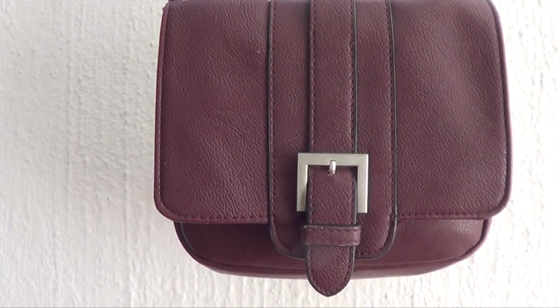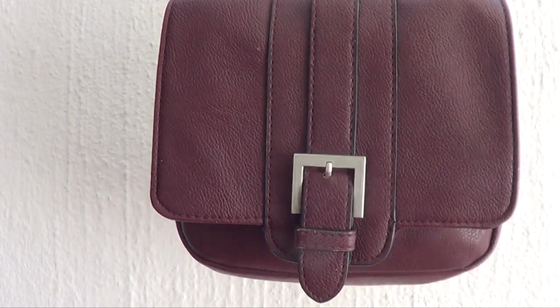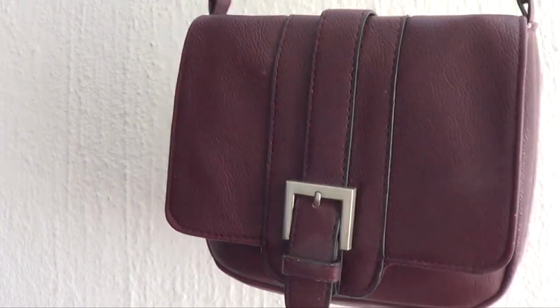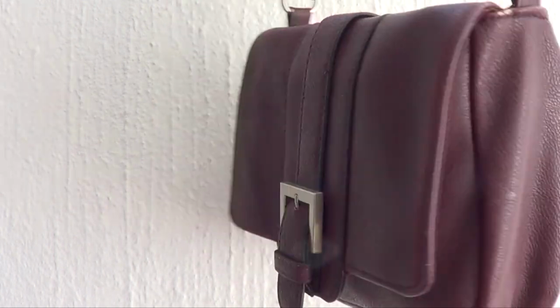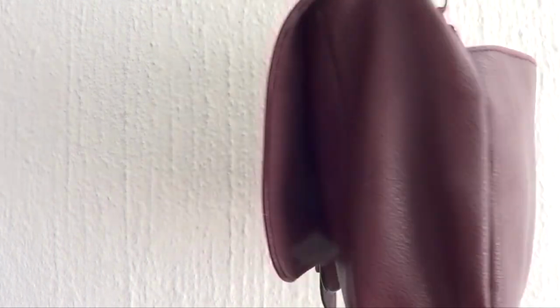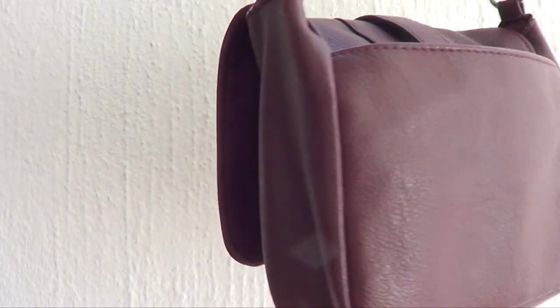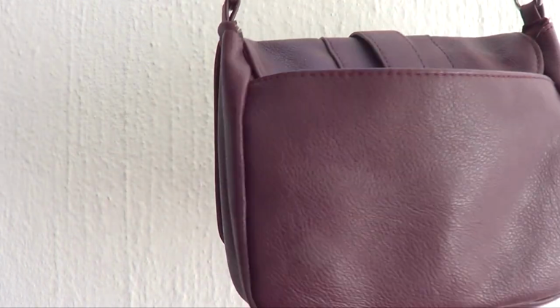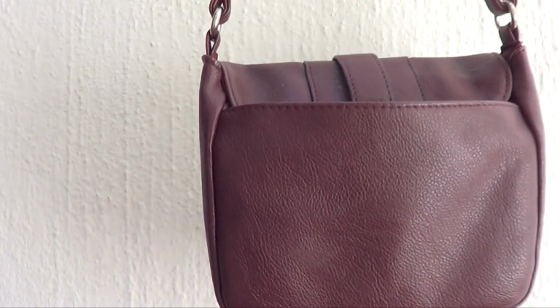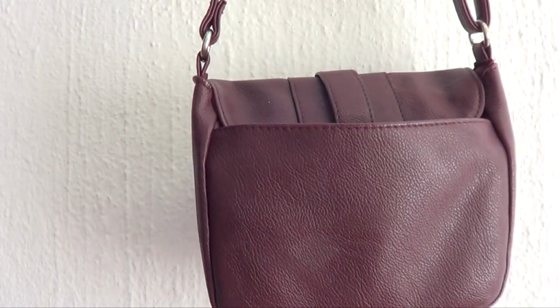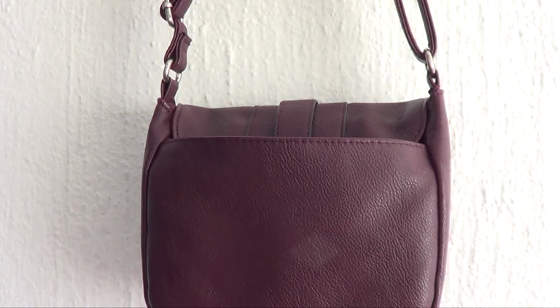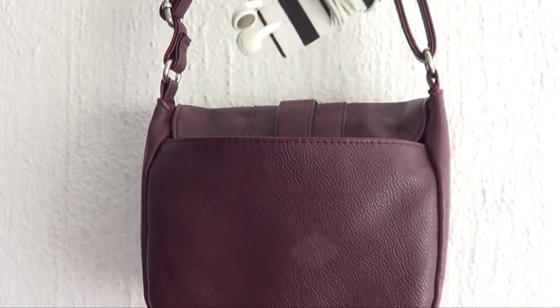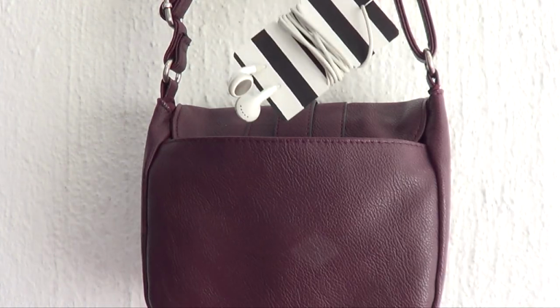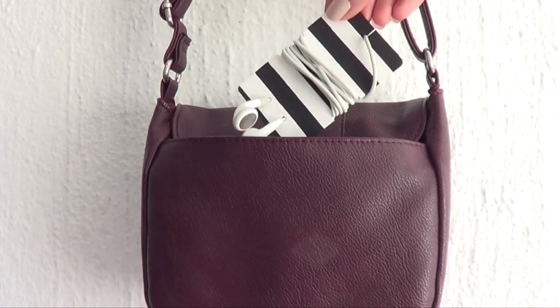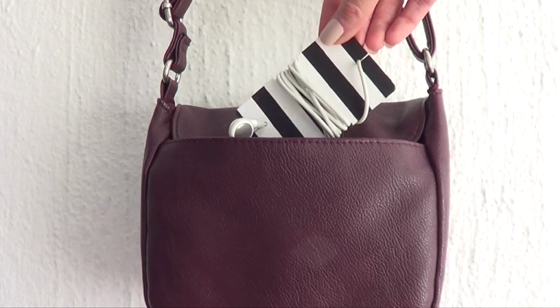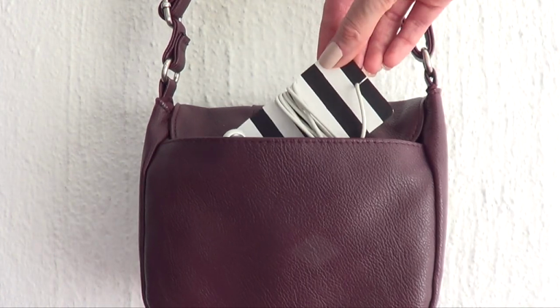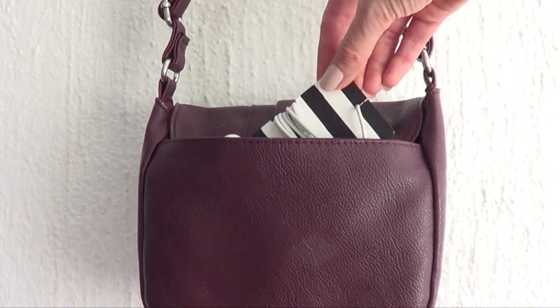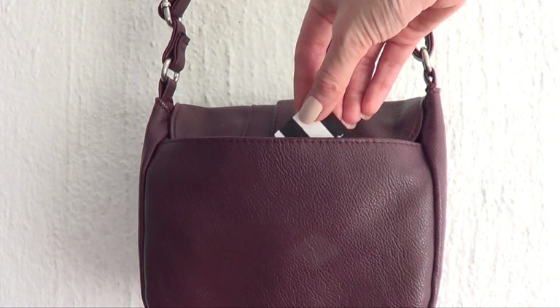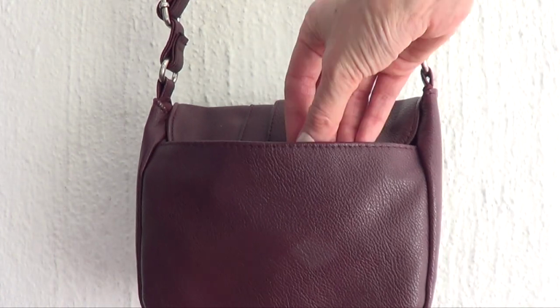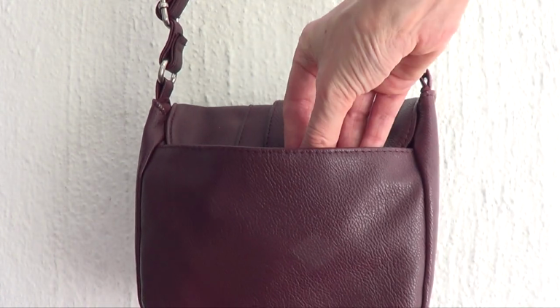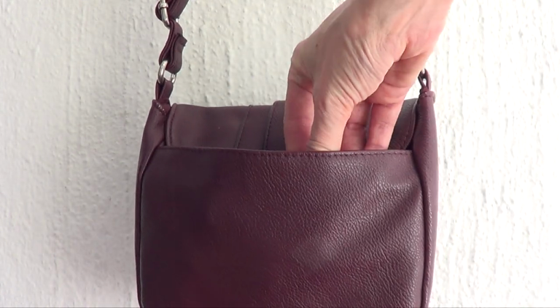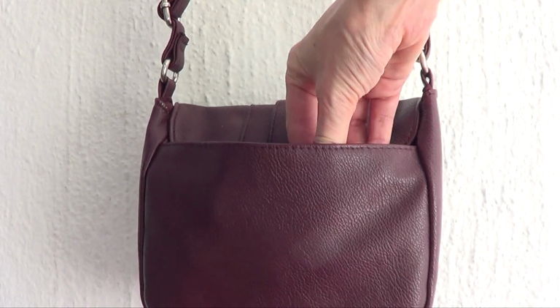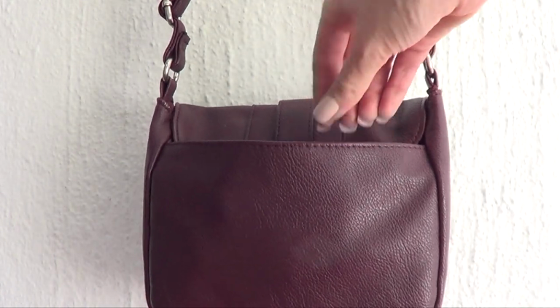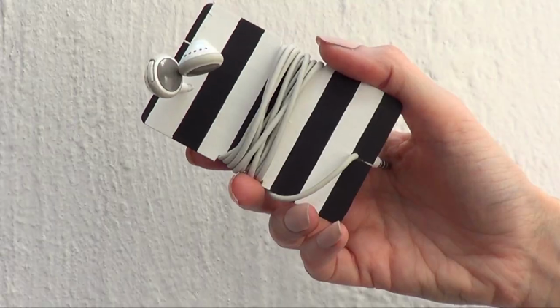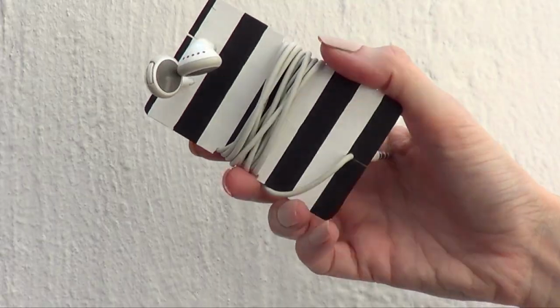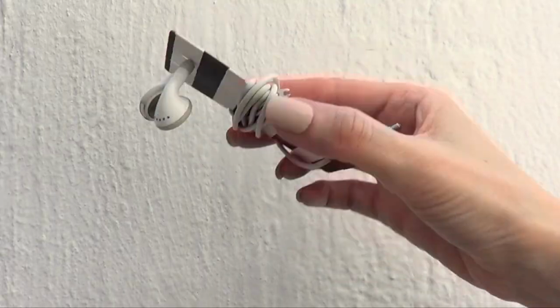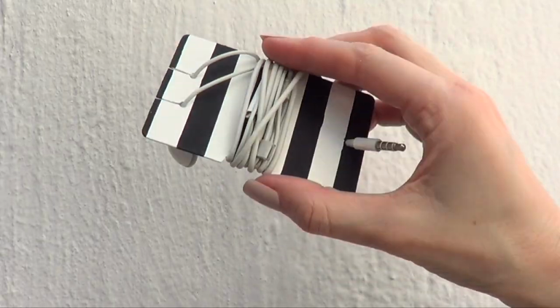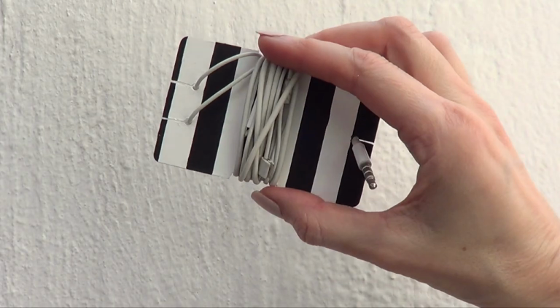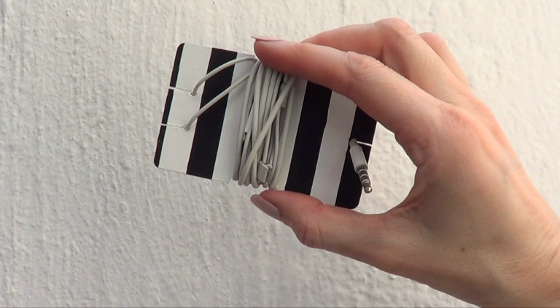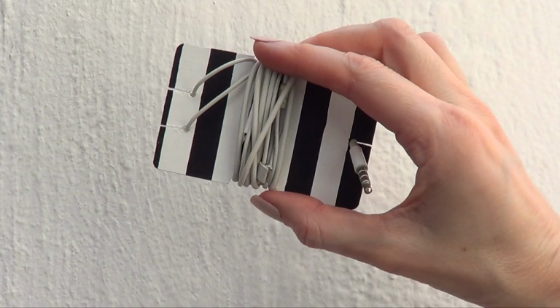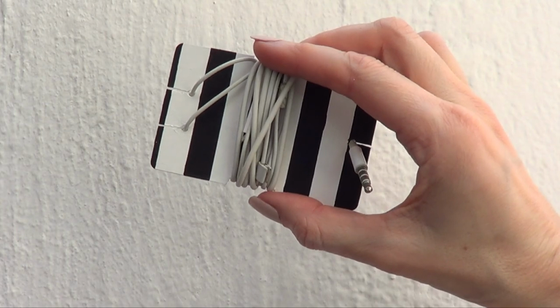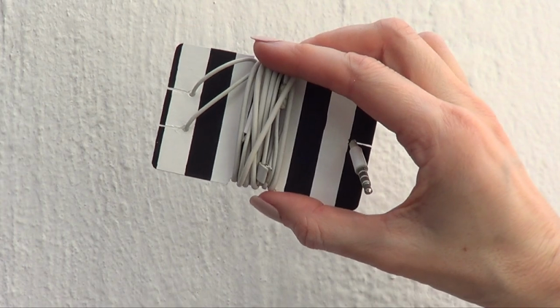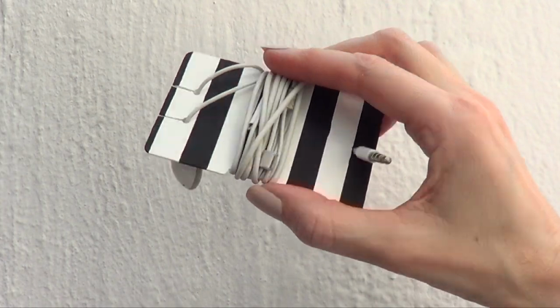Hey guys, it's Ray. Welcome to this earphone holder DIY. This one is pretty cool because it's pretty simple.